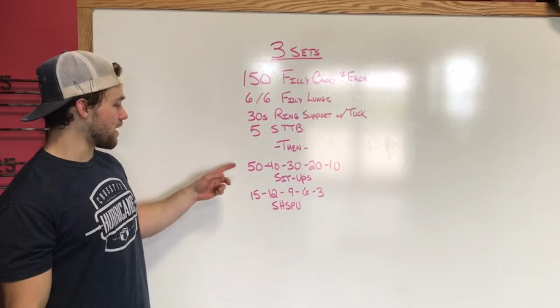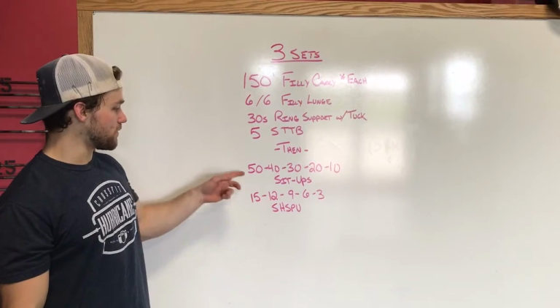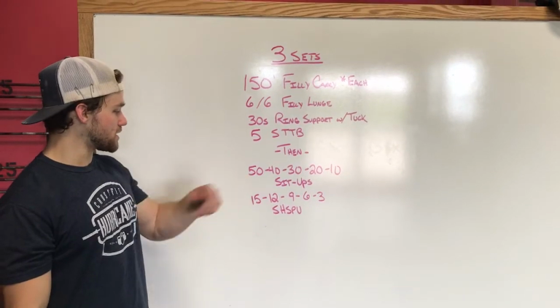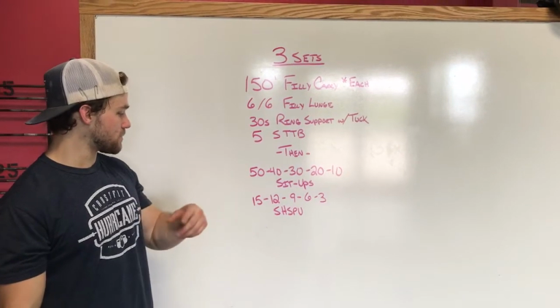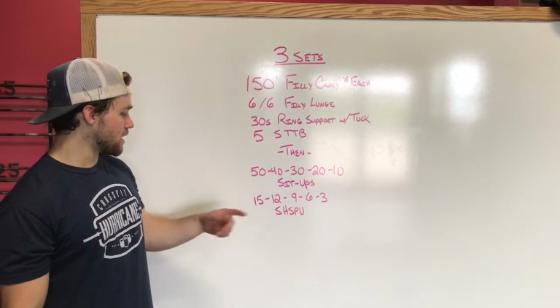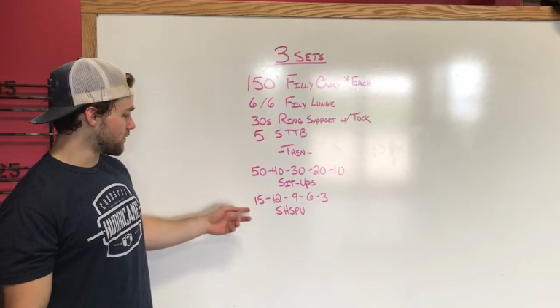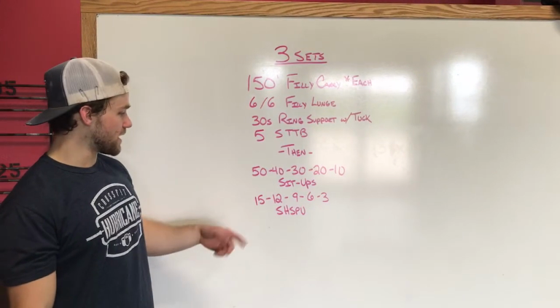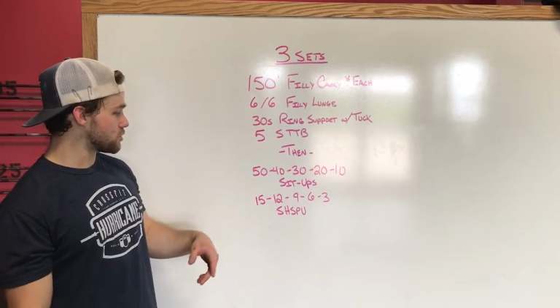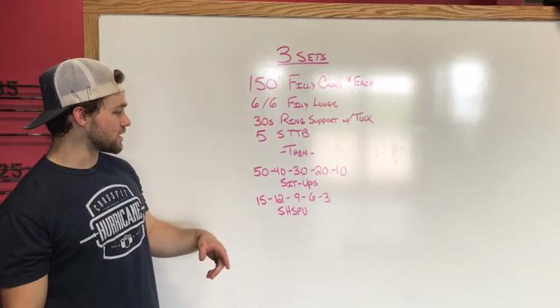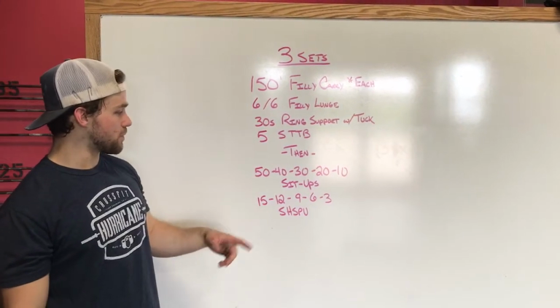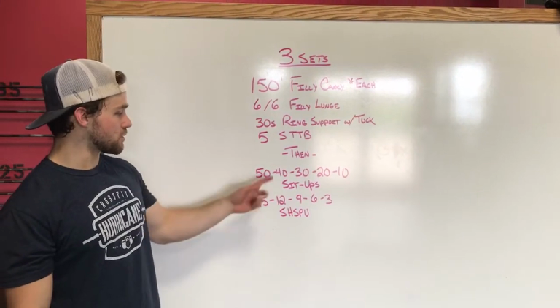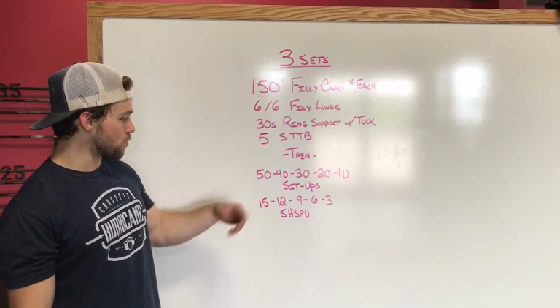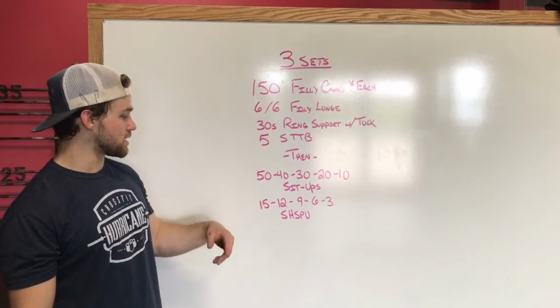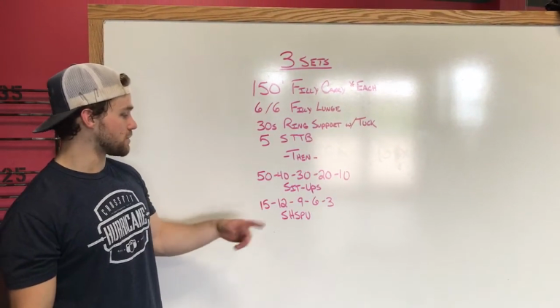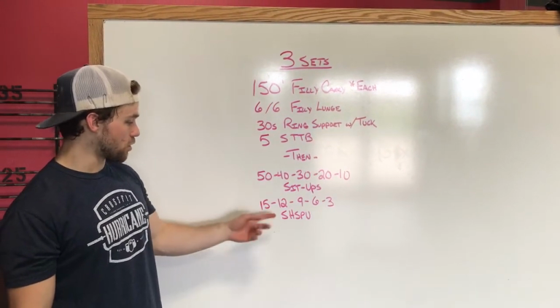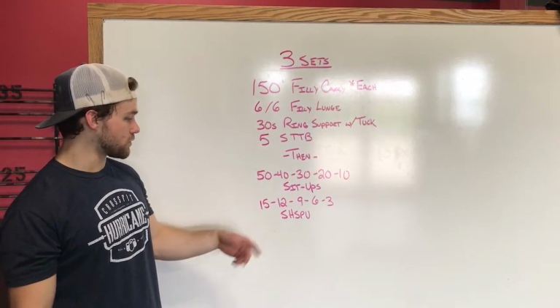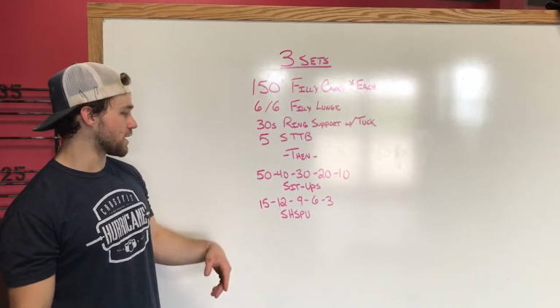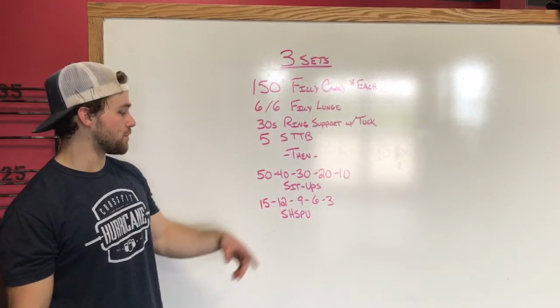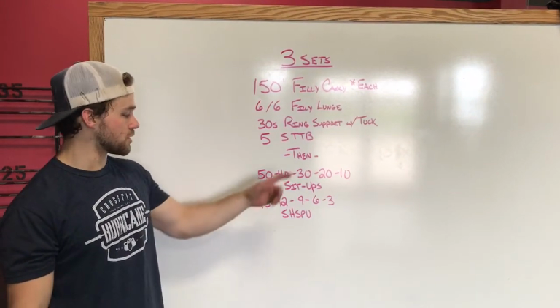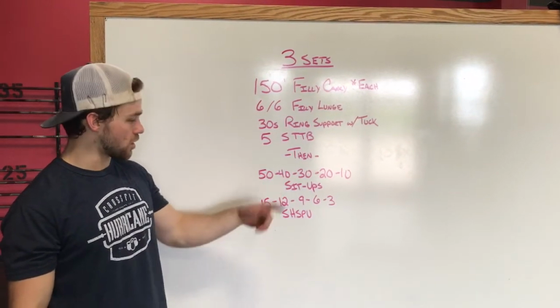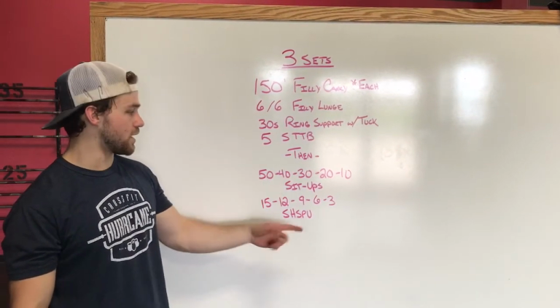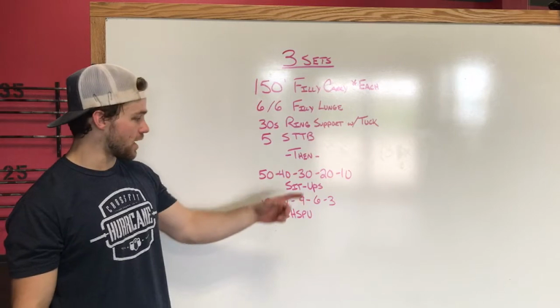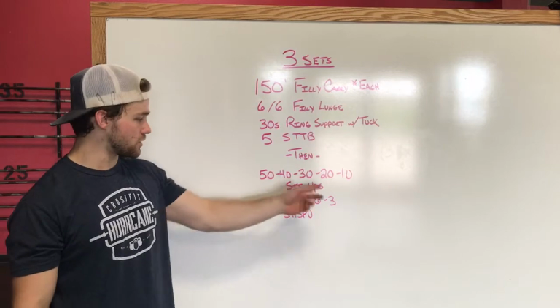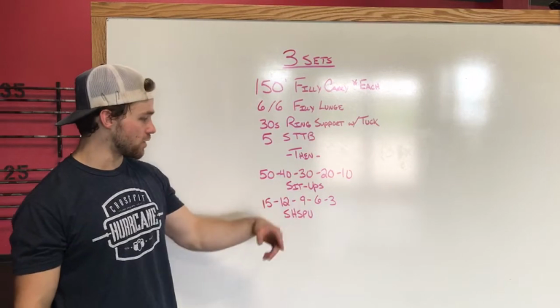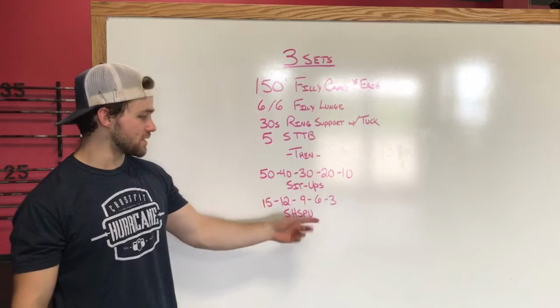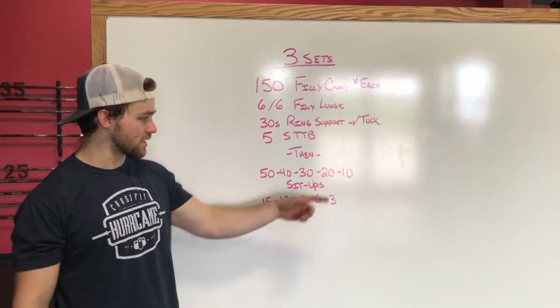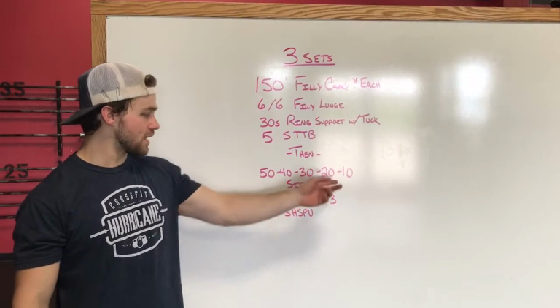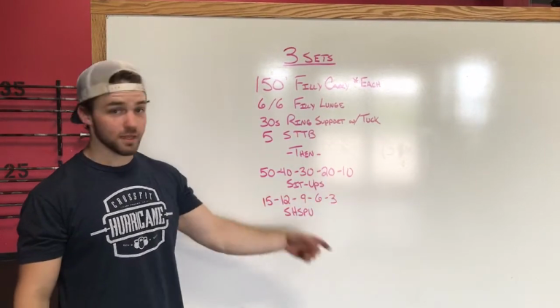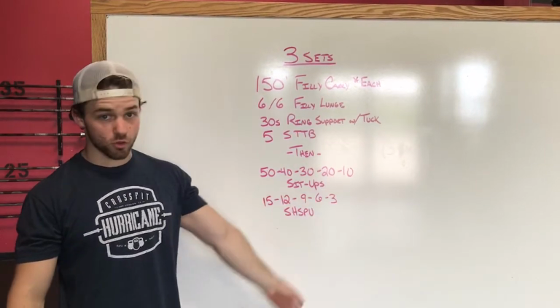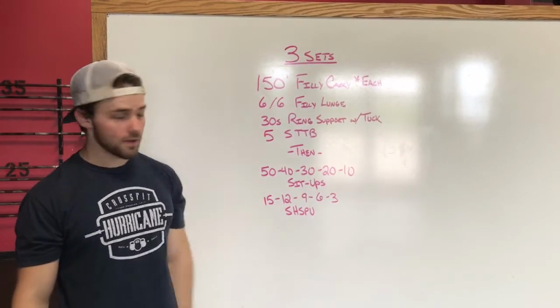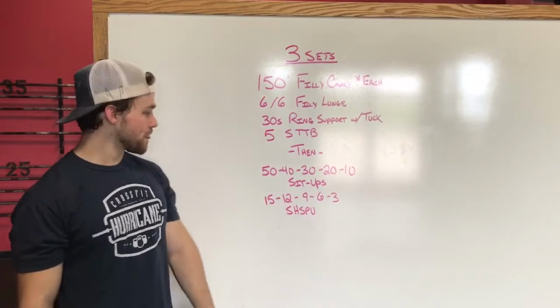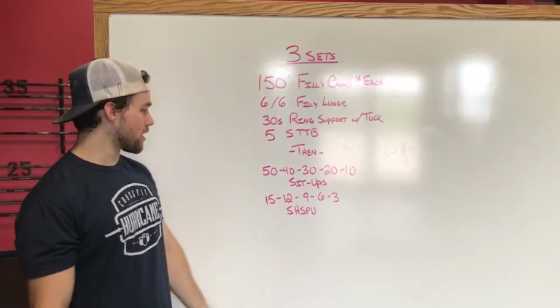We're going right into this second piece: 50 sit-ups, 50 strict handstand push-ups; 40 sit-ups, 12 strict handstand push-ups; 30, 9; 20, 6; 10, 3. So we've got descending reps.